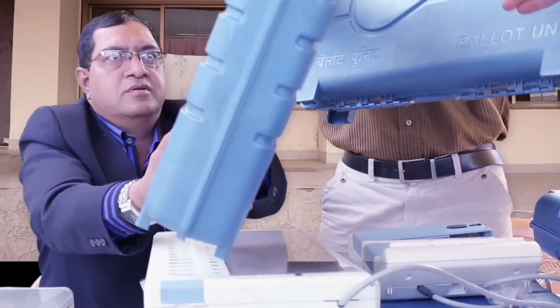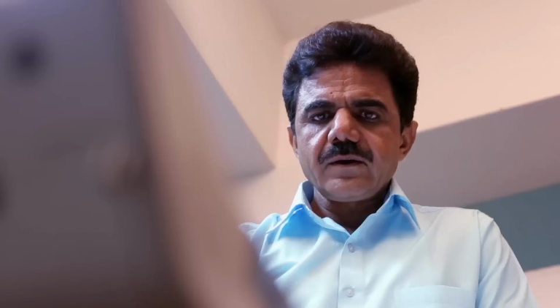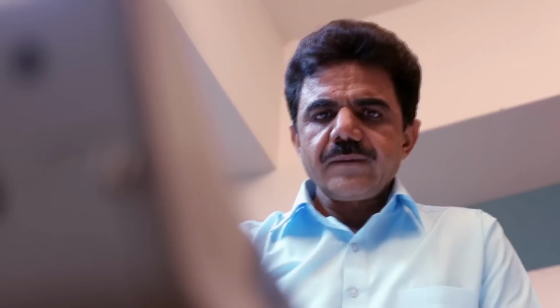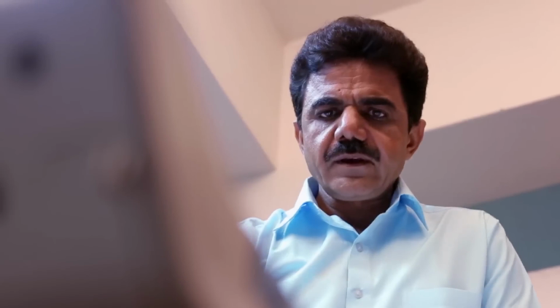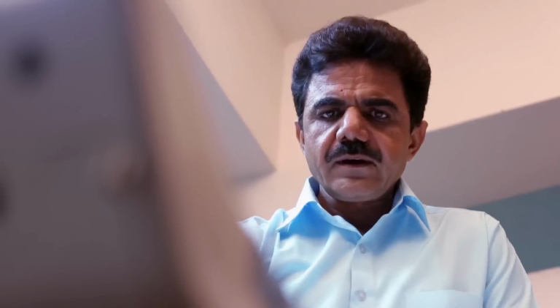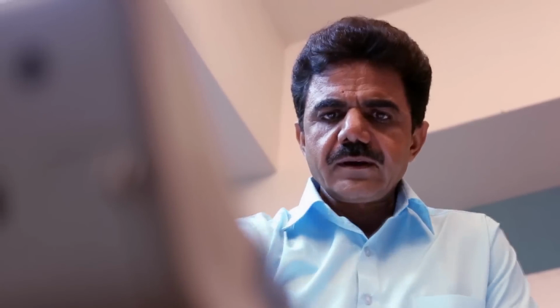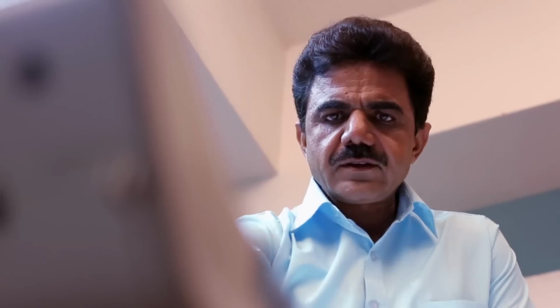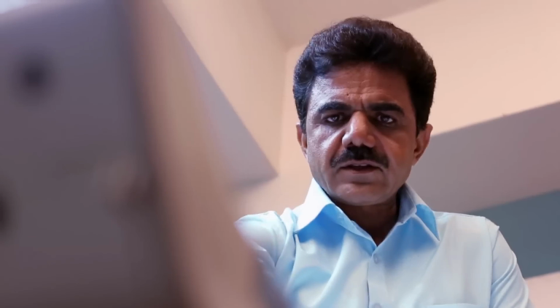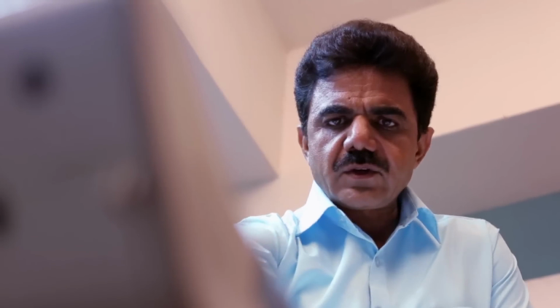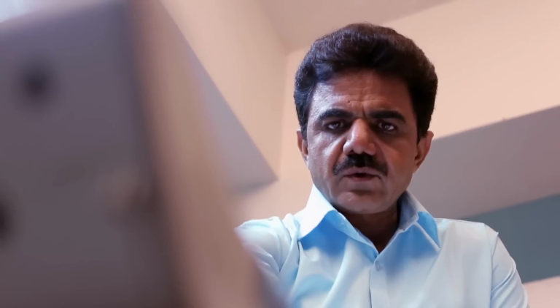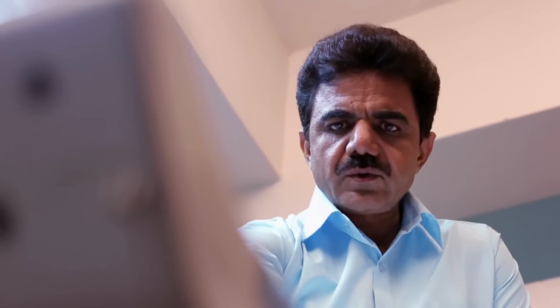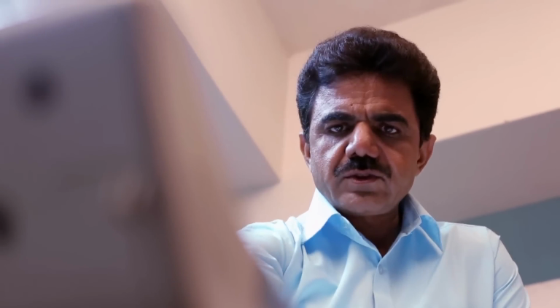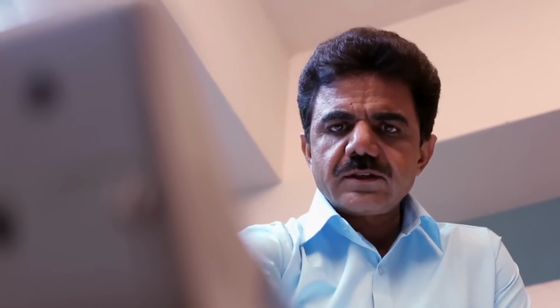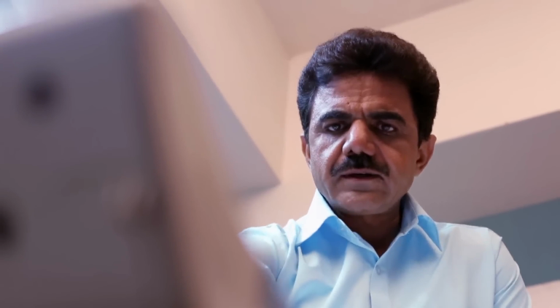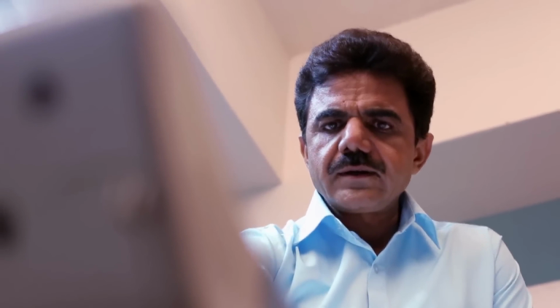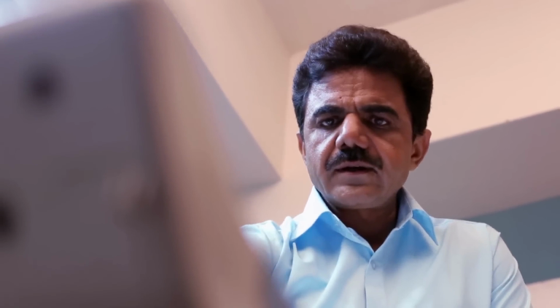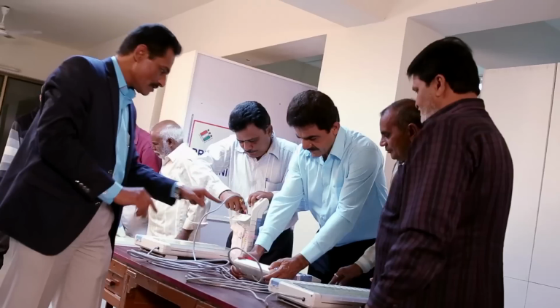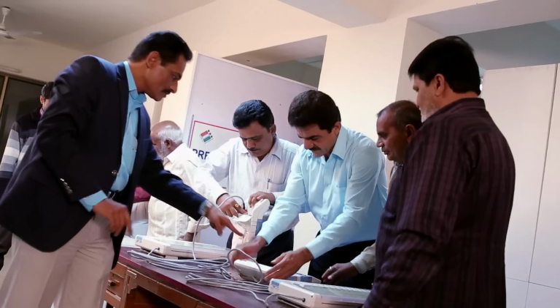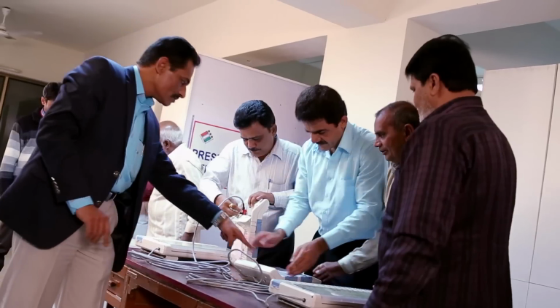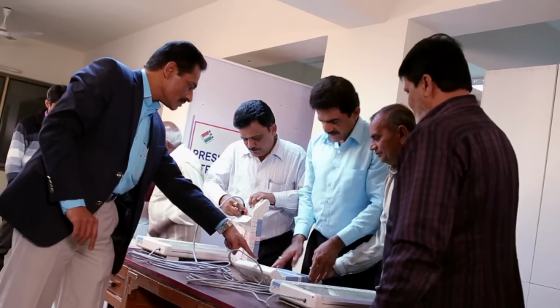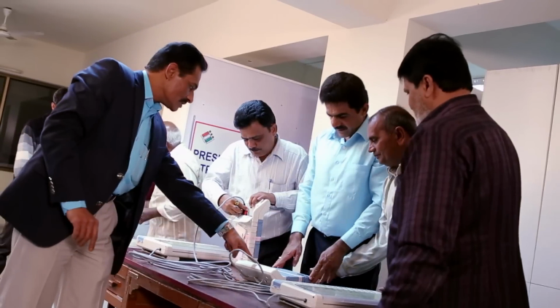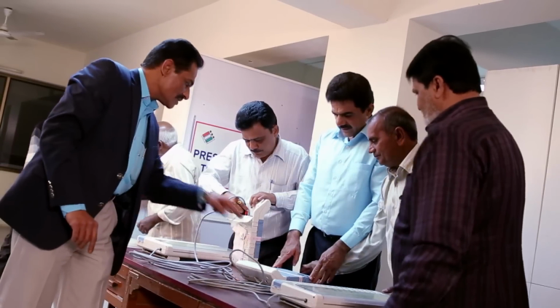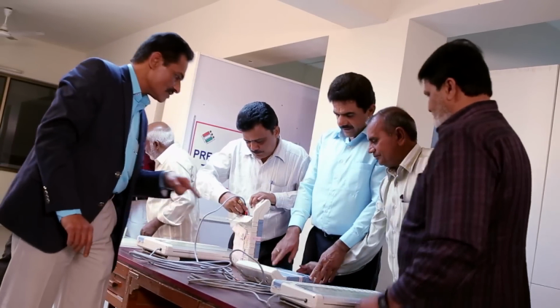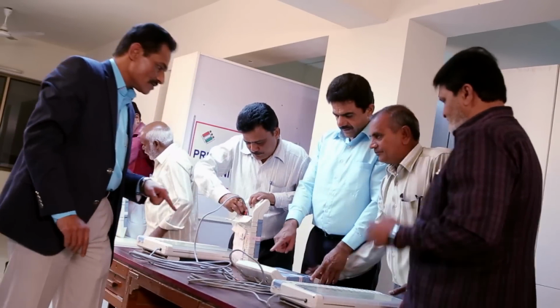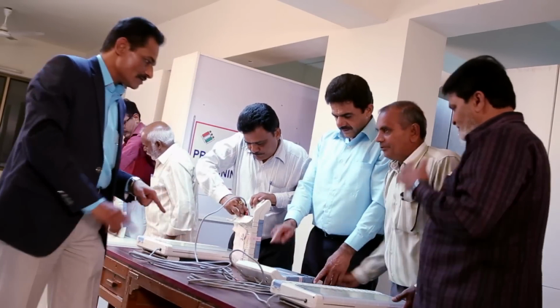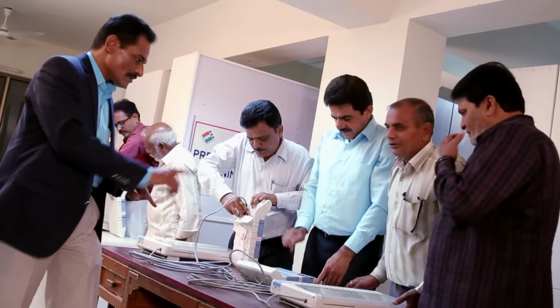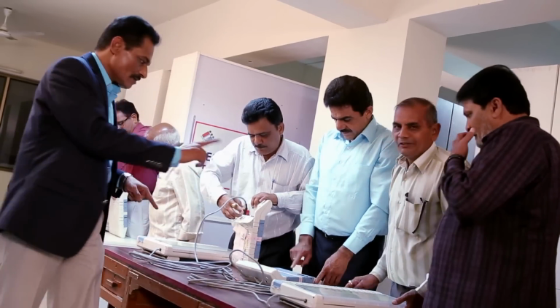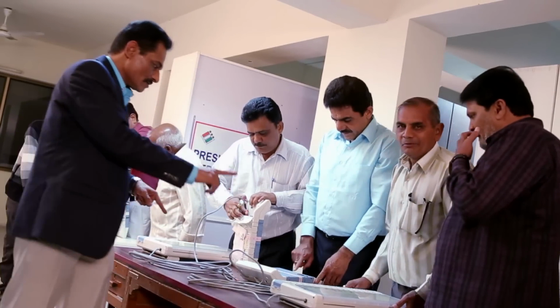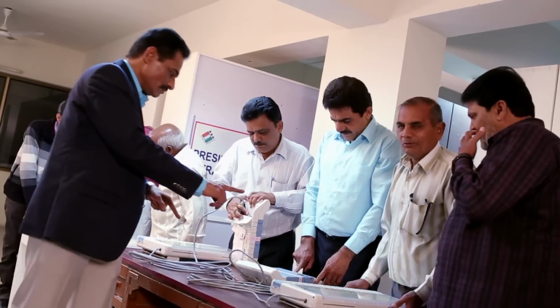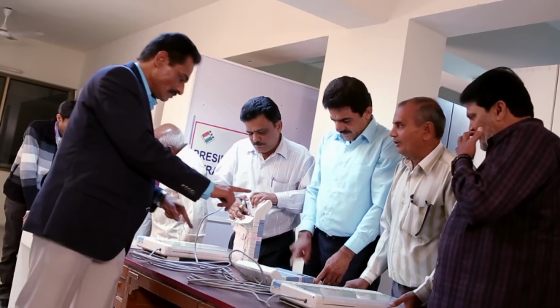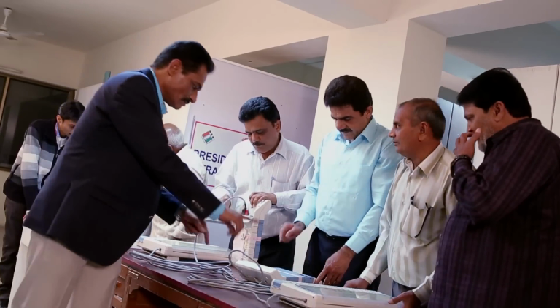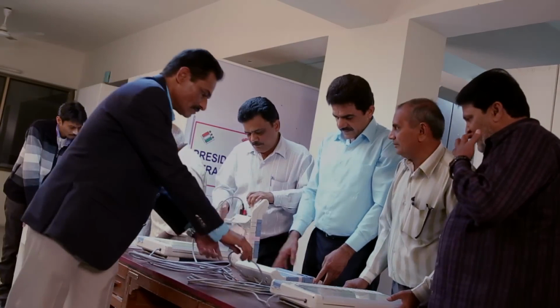It's useful for the PRO to know a few do's and don'ts about the machine.